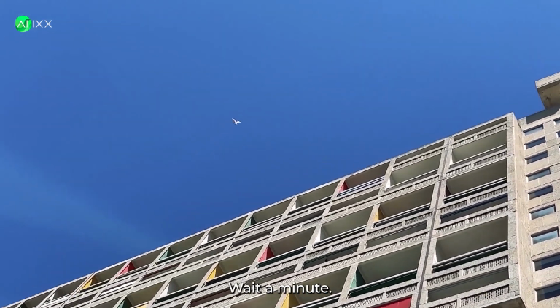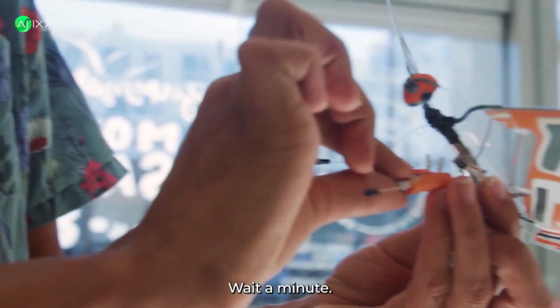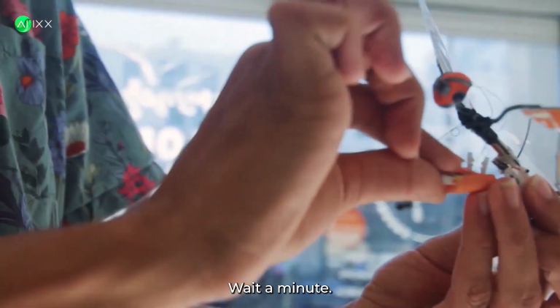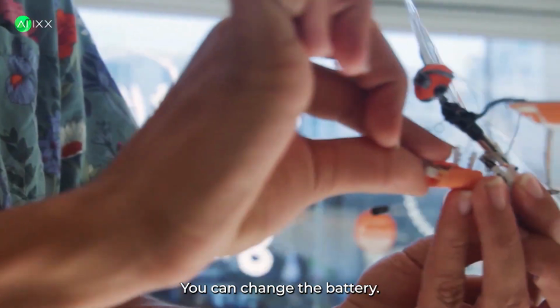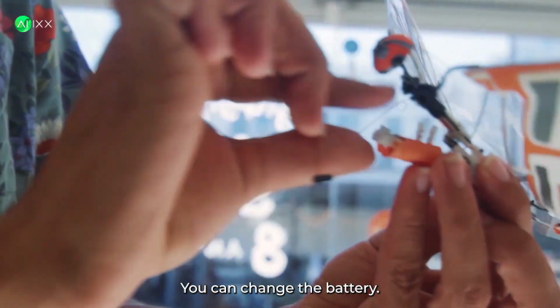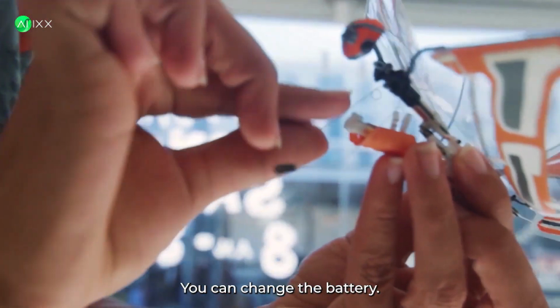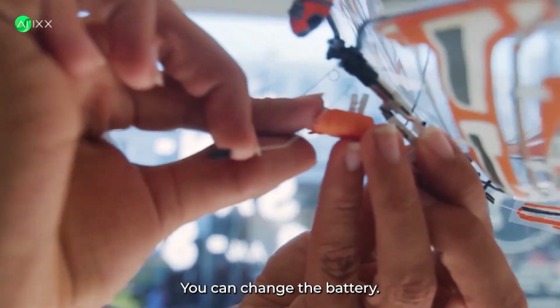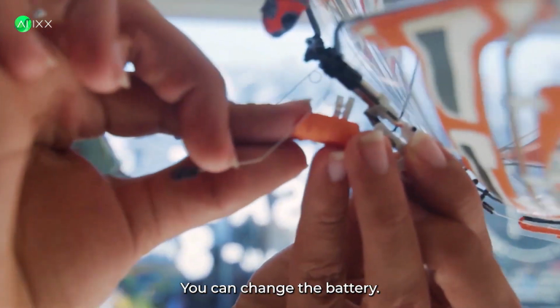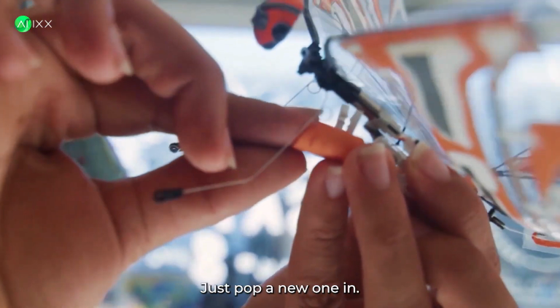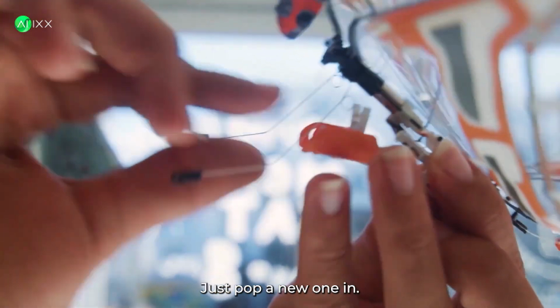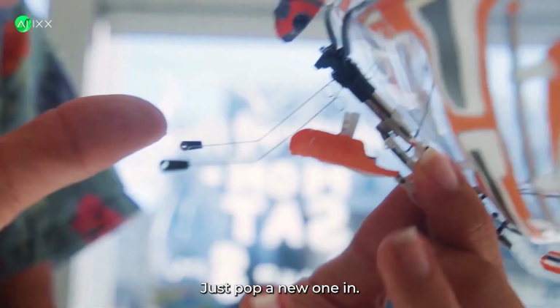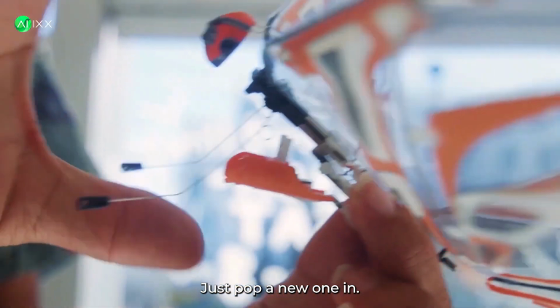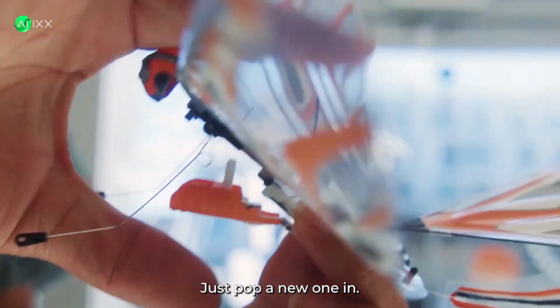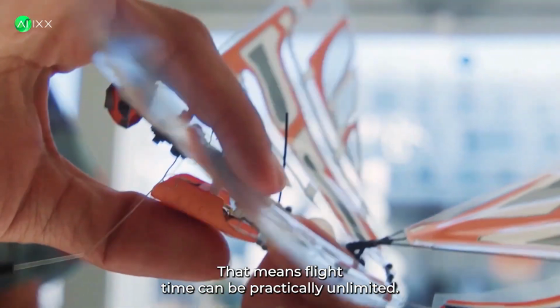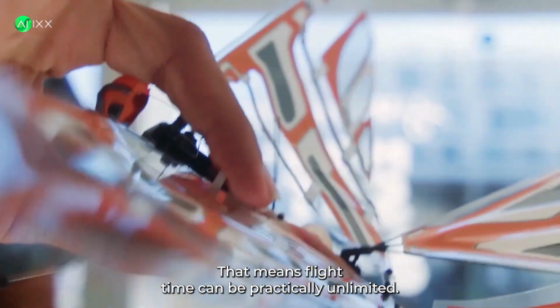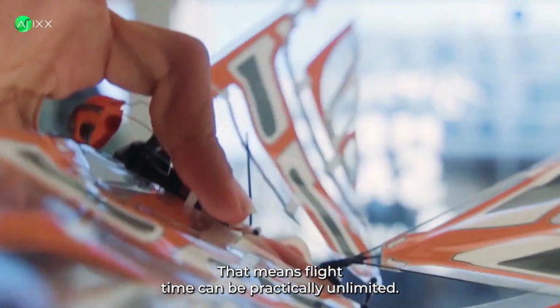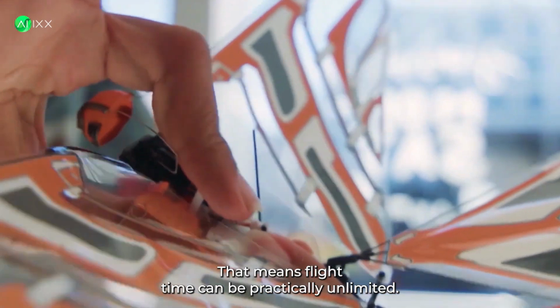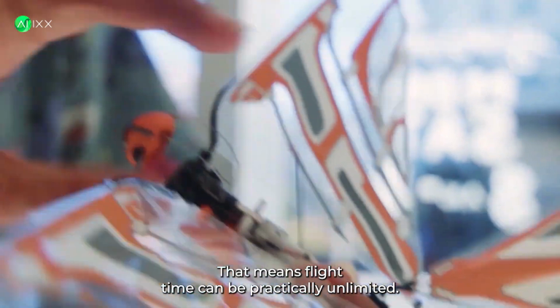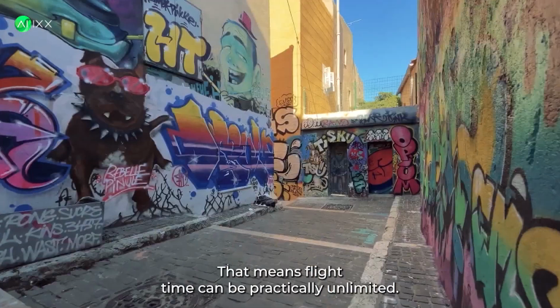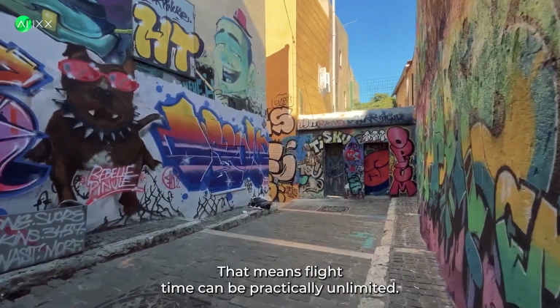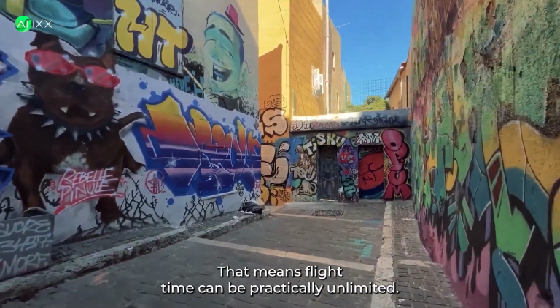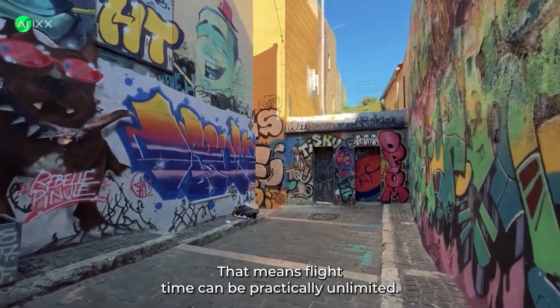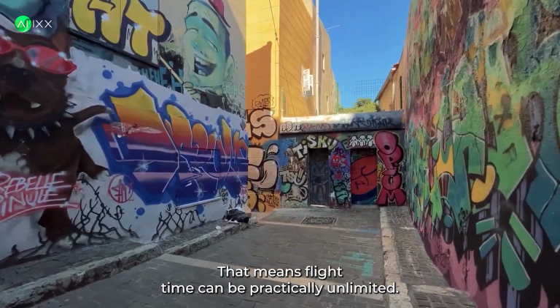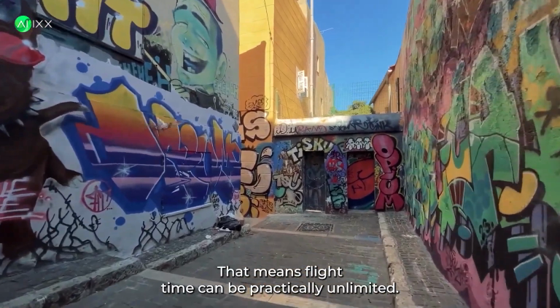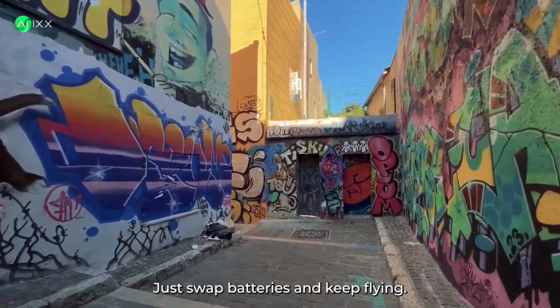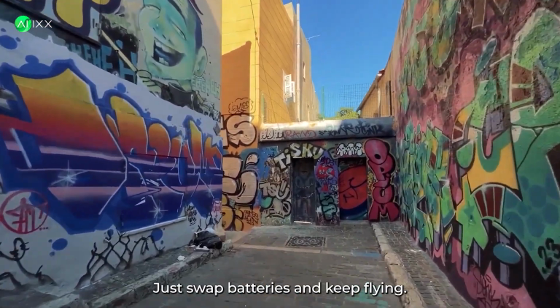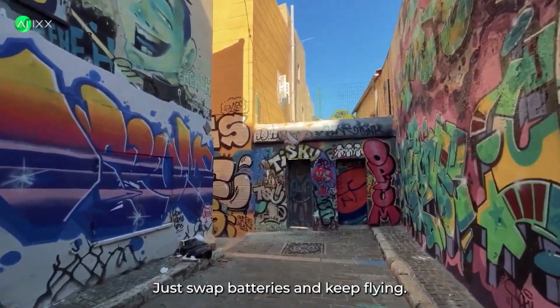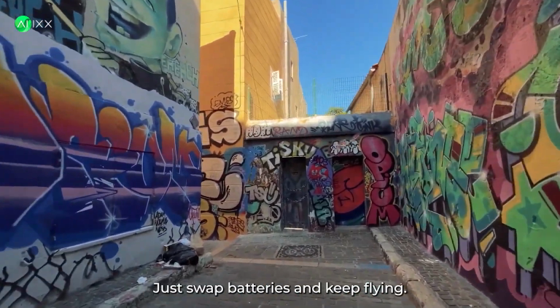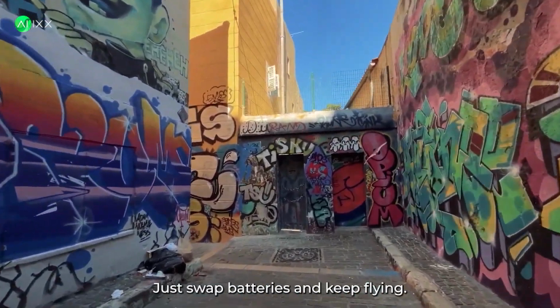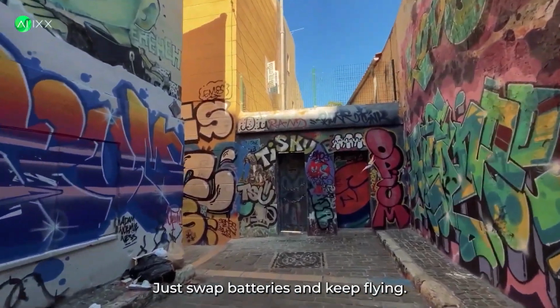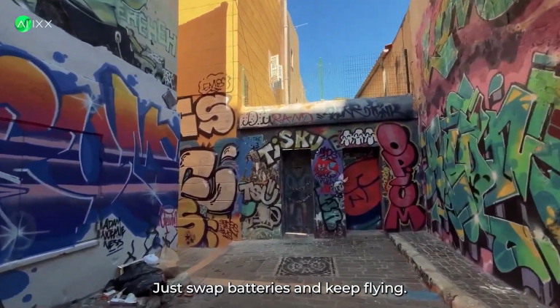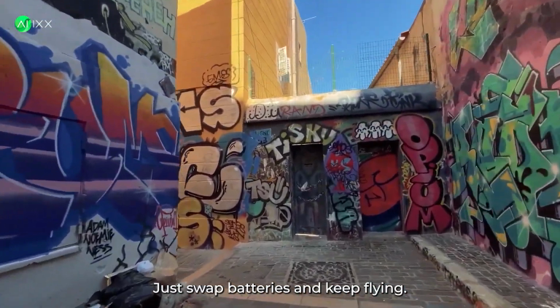Wait a minute — you can change the battery? Just pop a new one in. That means flight time can be practically unlimited; just swap batteries and keep flying.